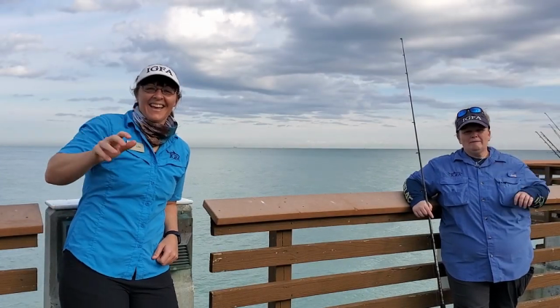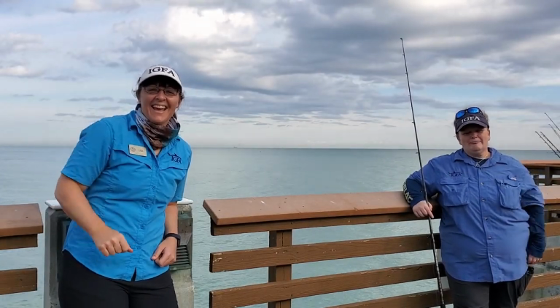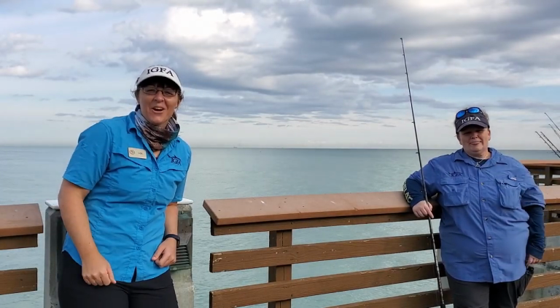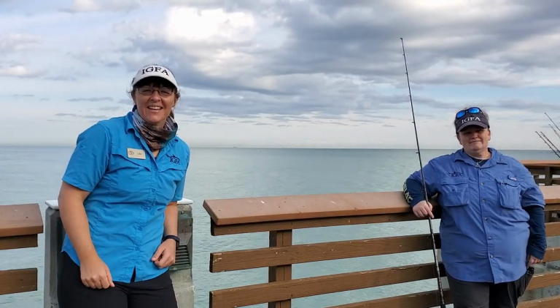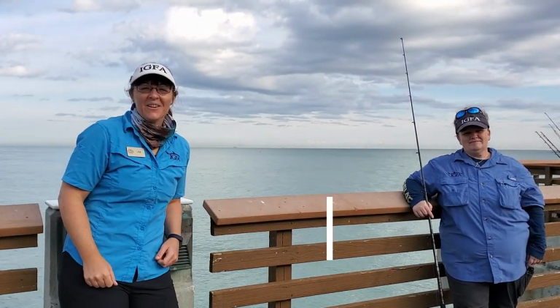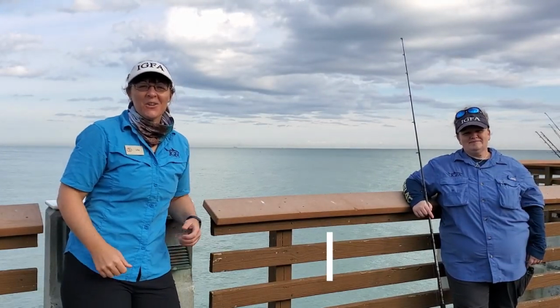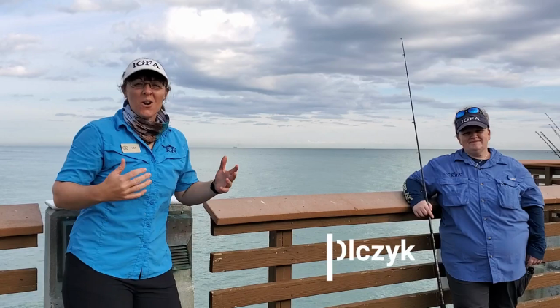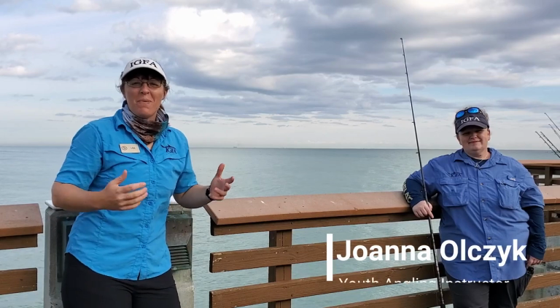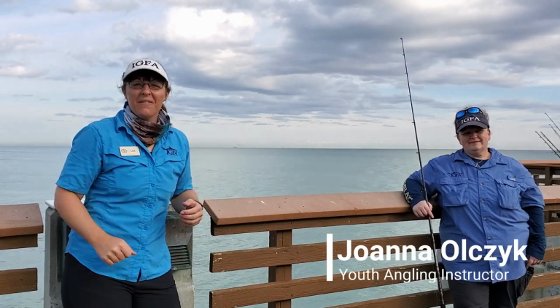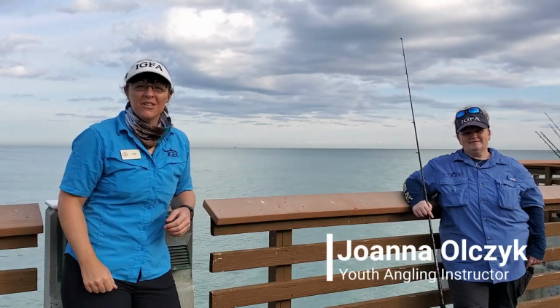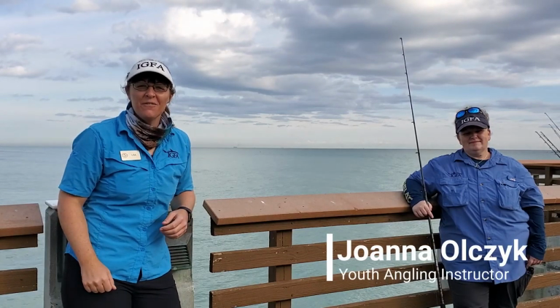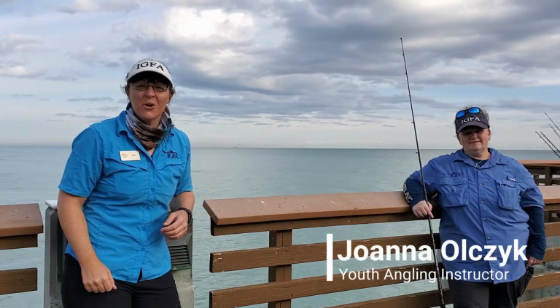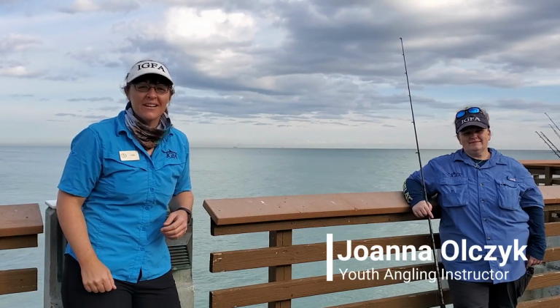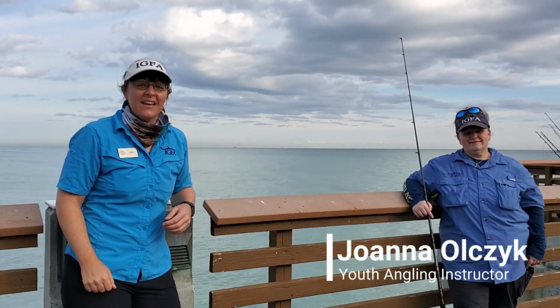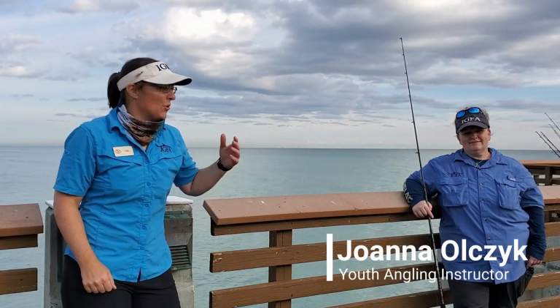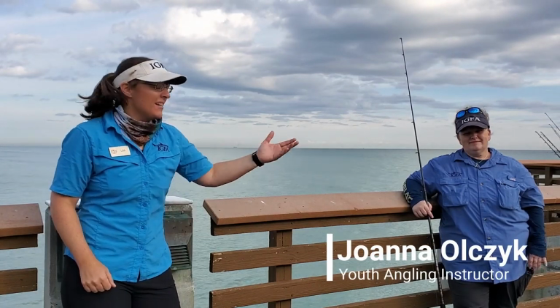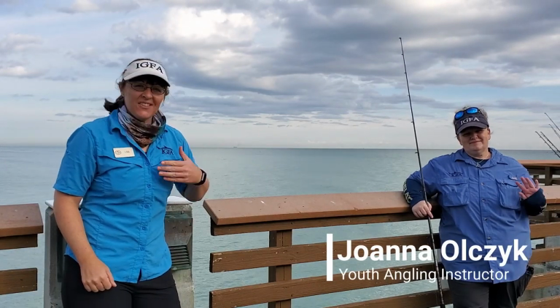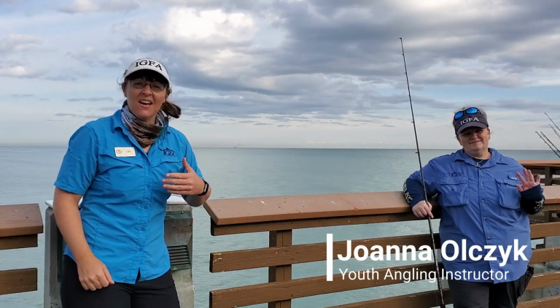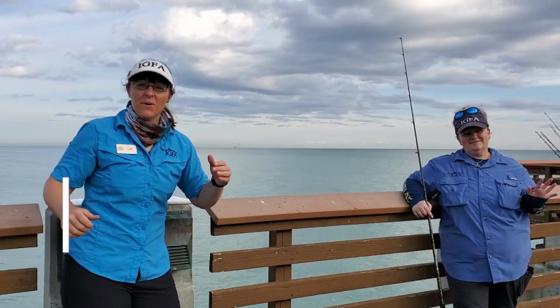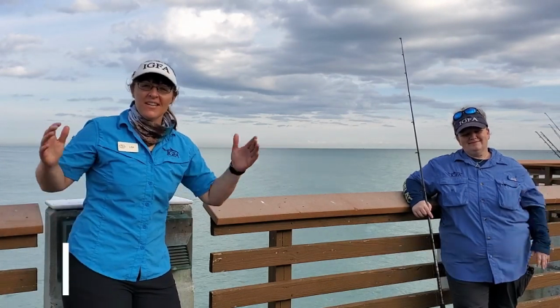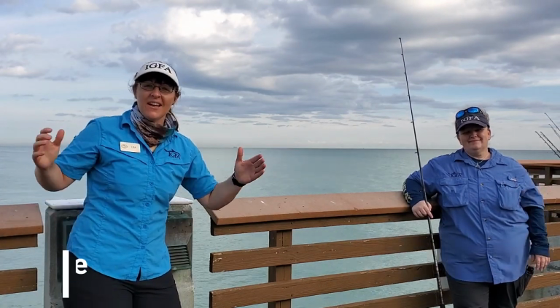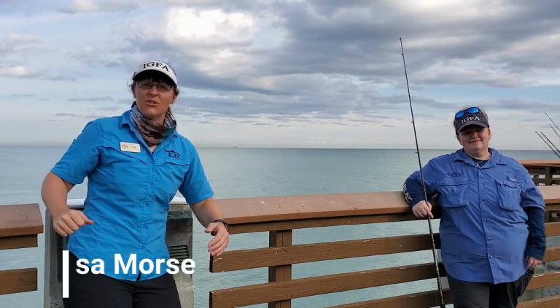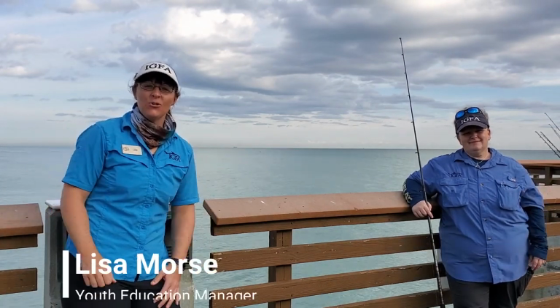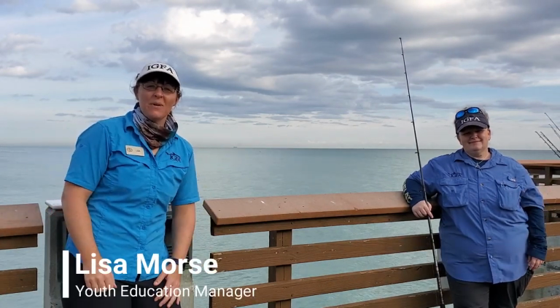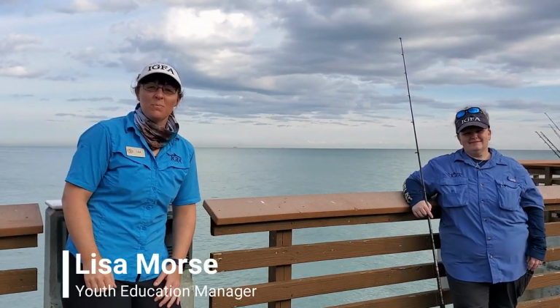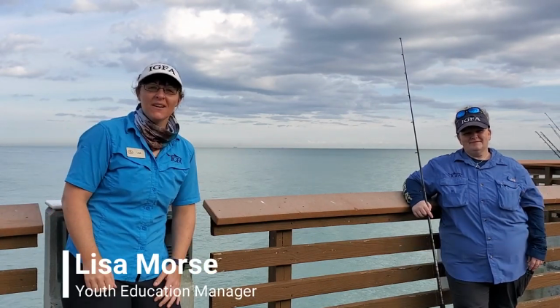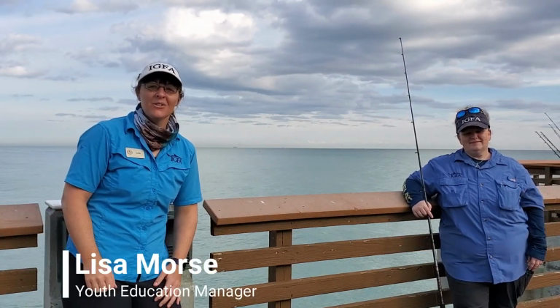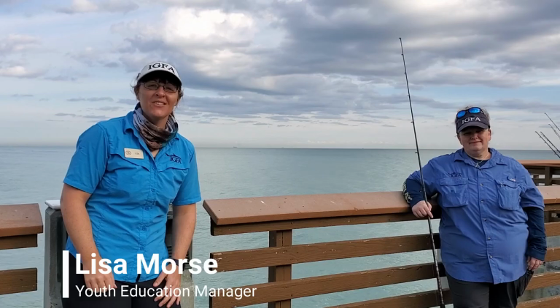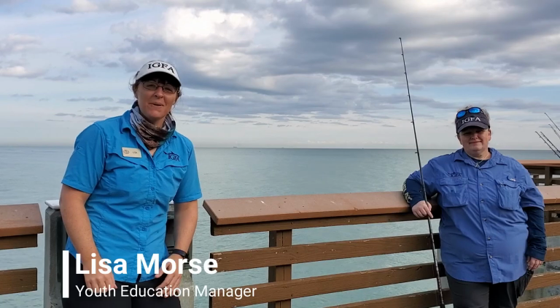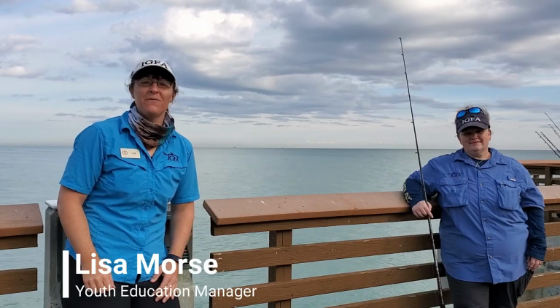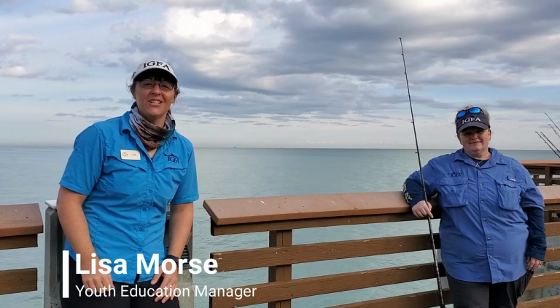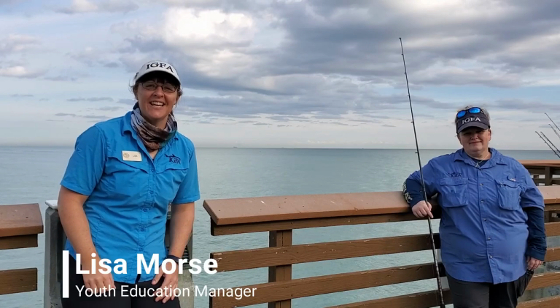Hello anglers, we're back fishing Florida. Joanne and myself, we are here at Juno Beach Pier doing some pier fishing today.